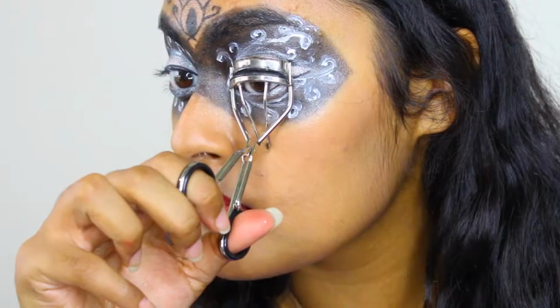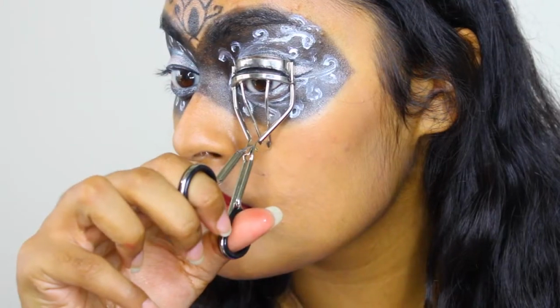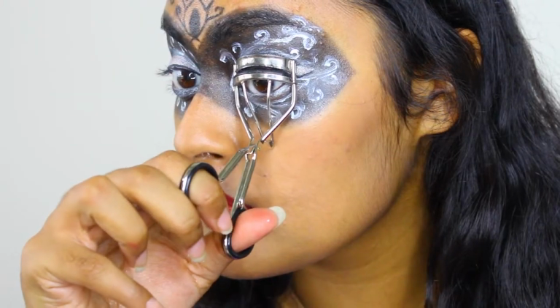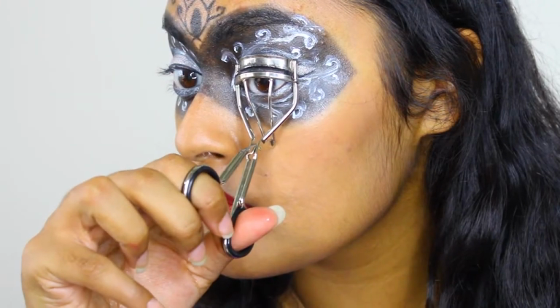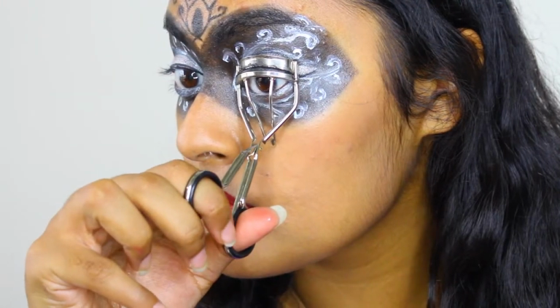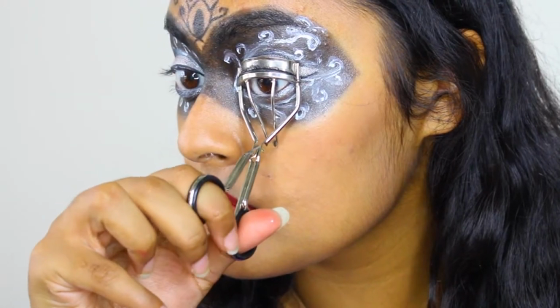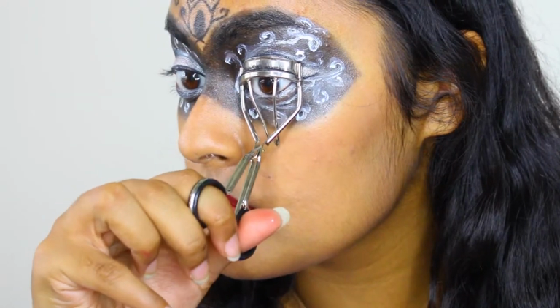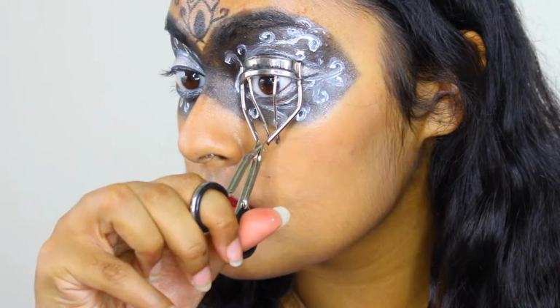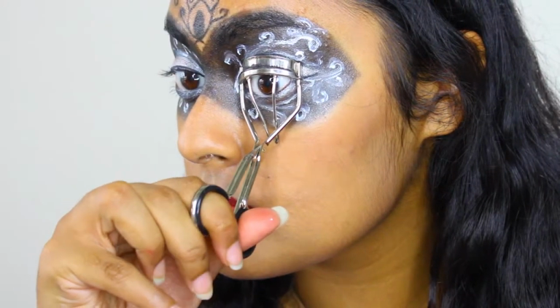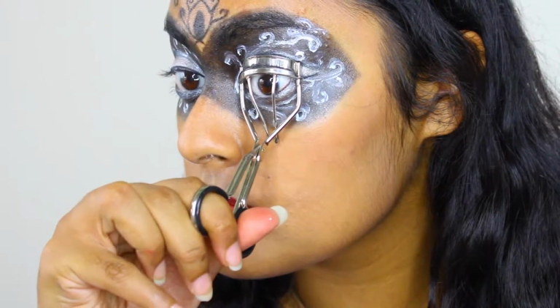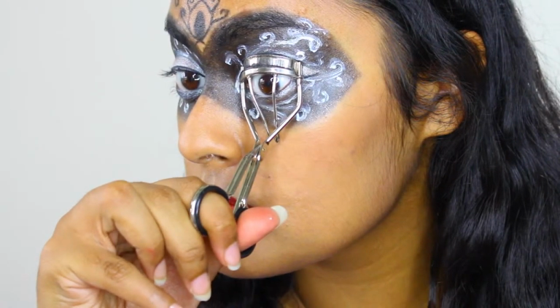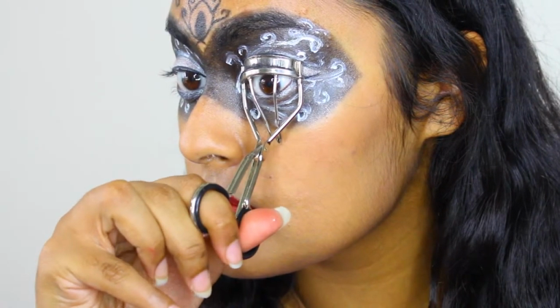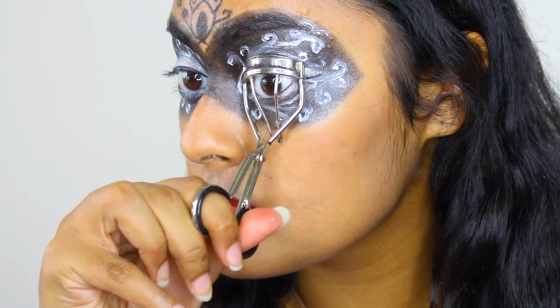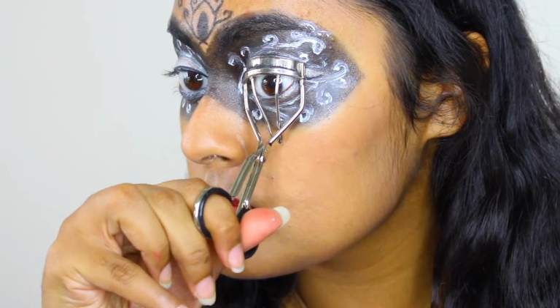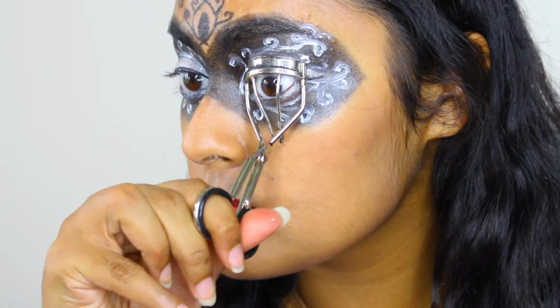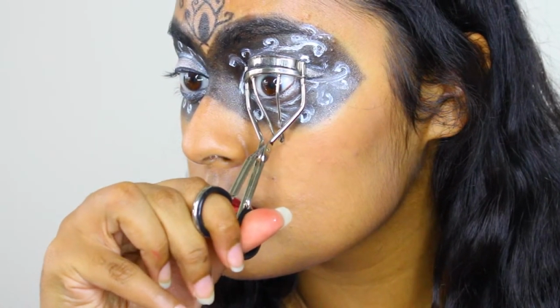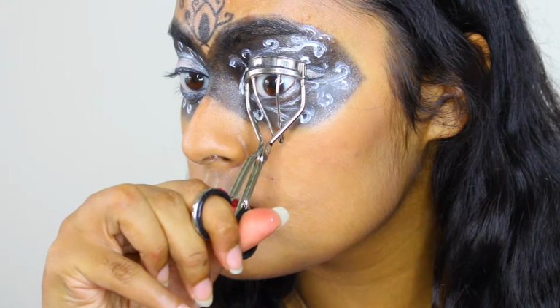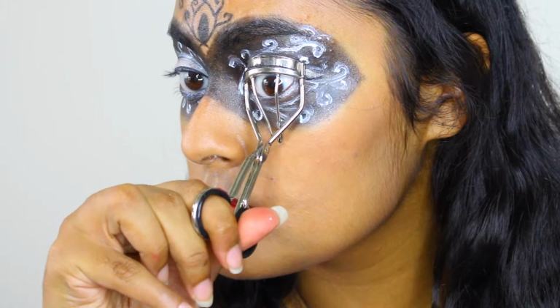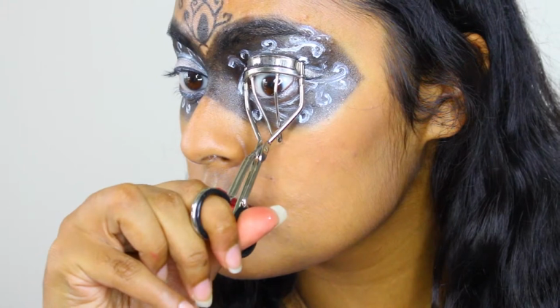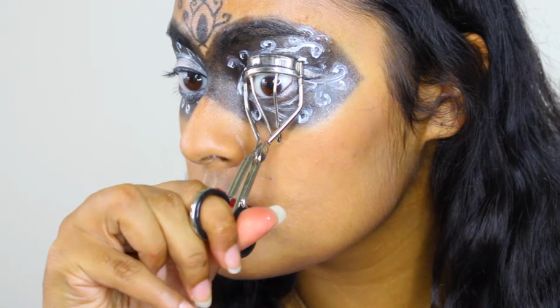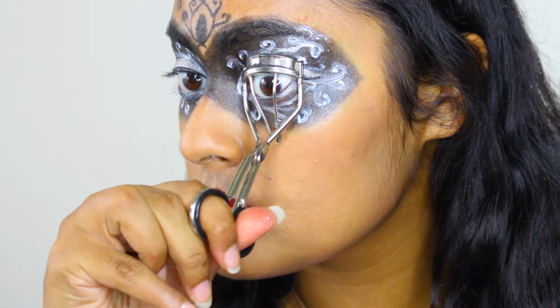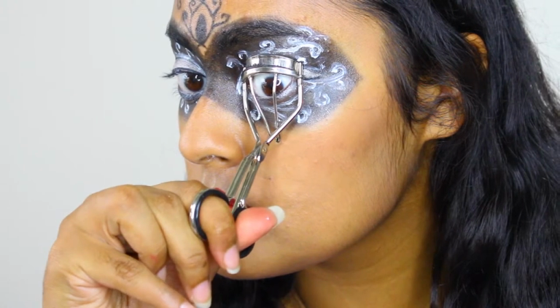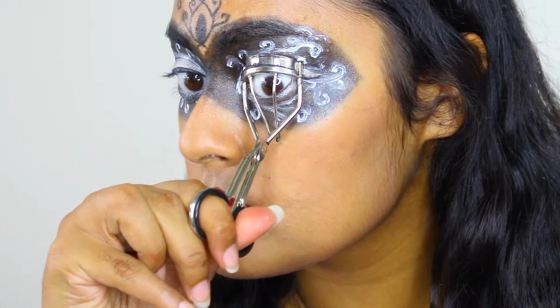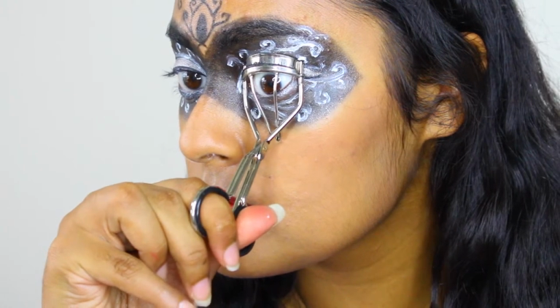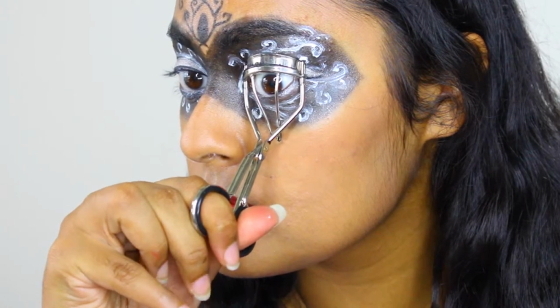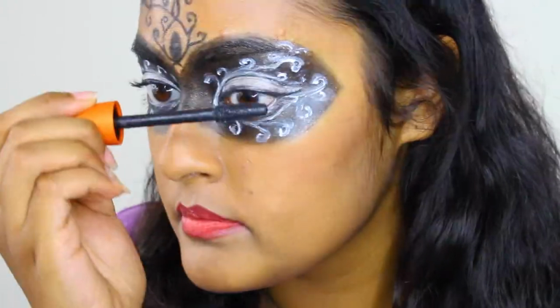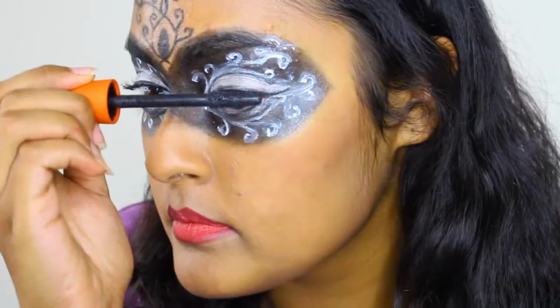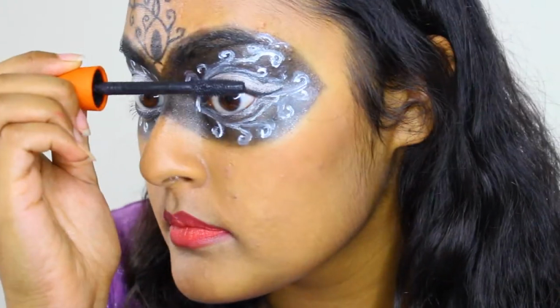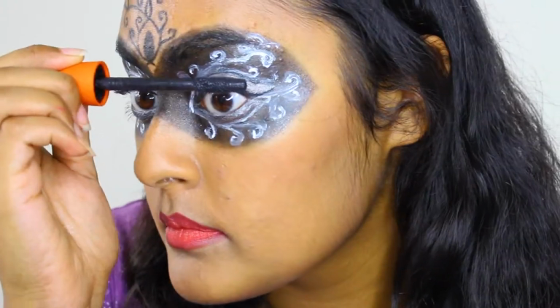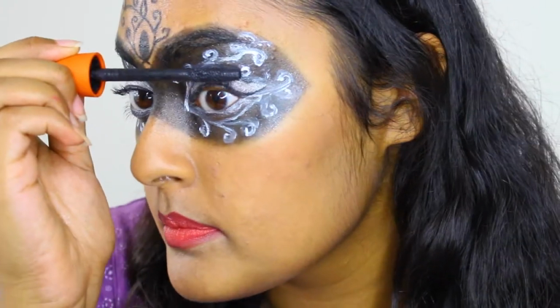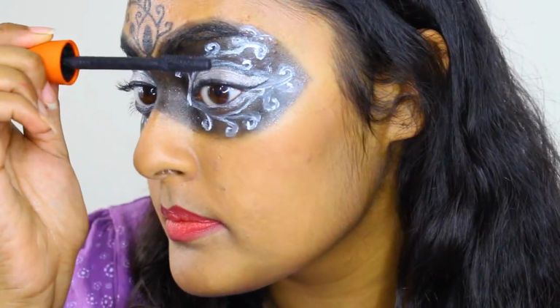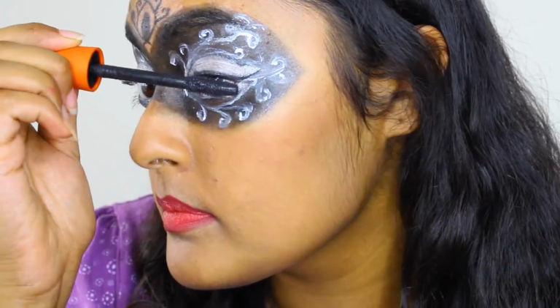Now, curl your lashes and apply your favorite mascara.